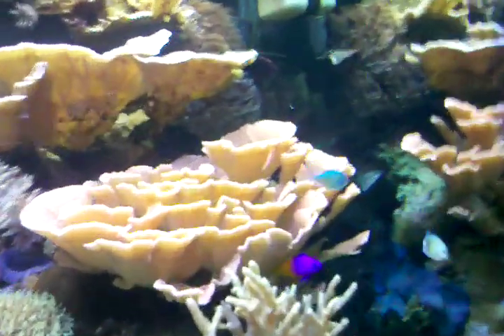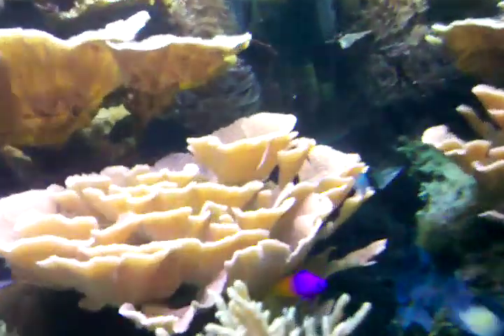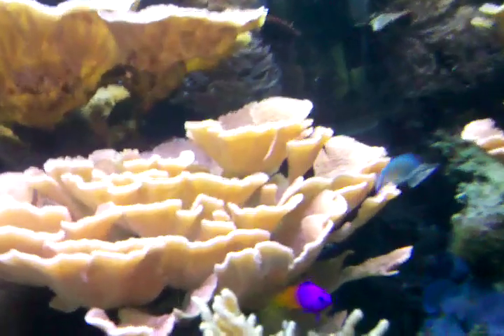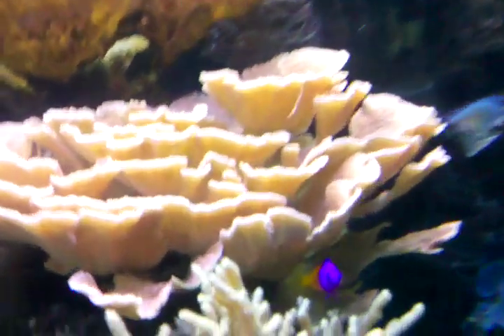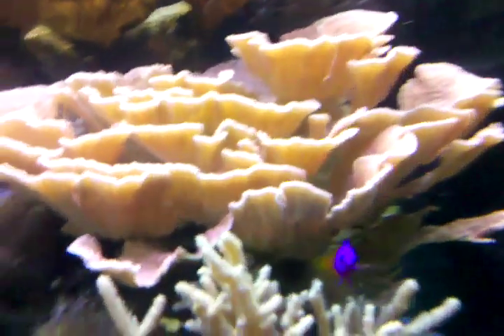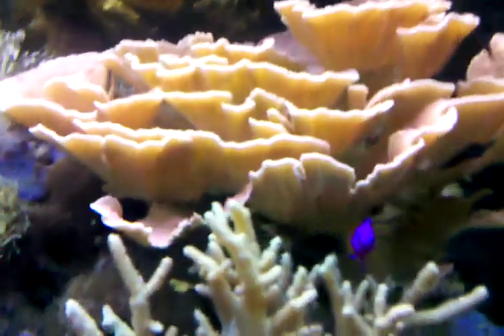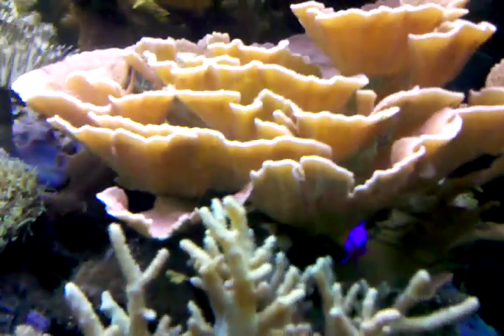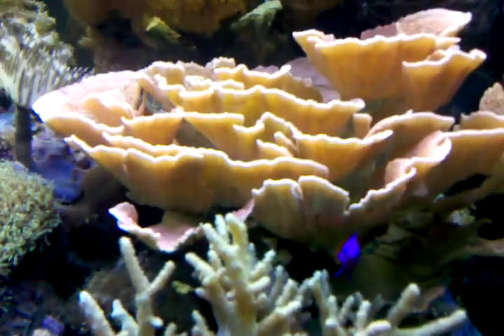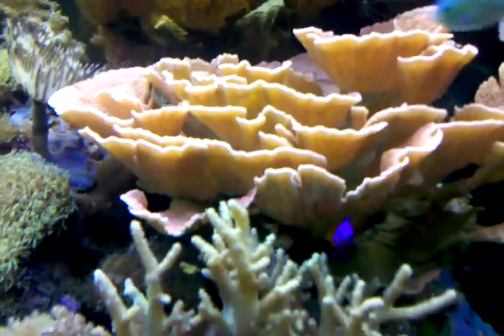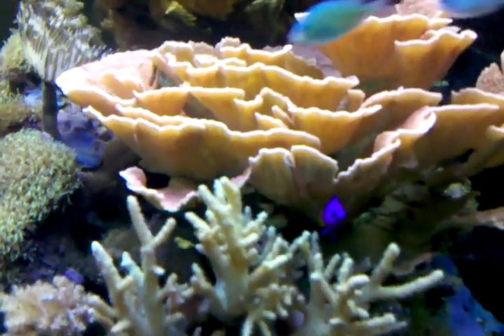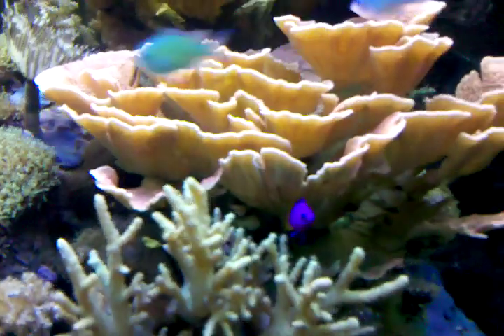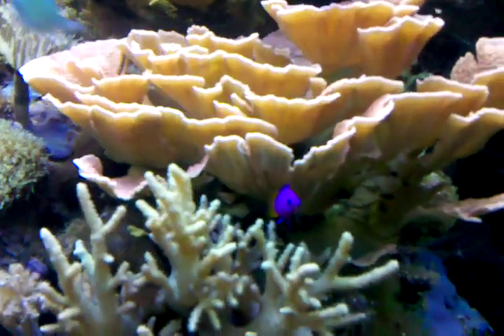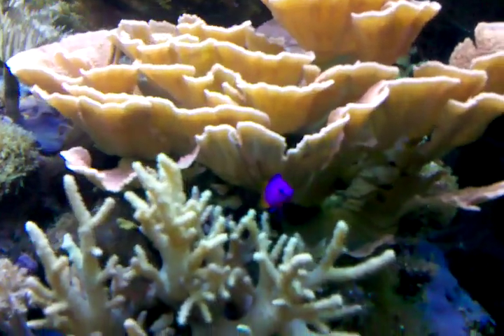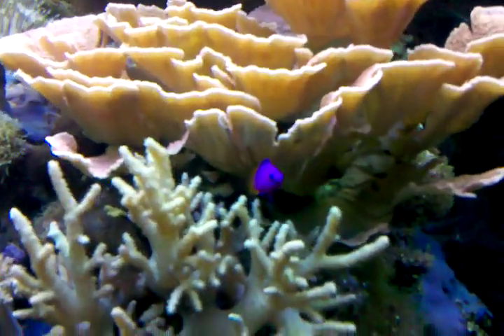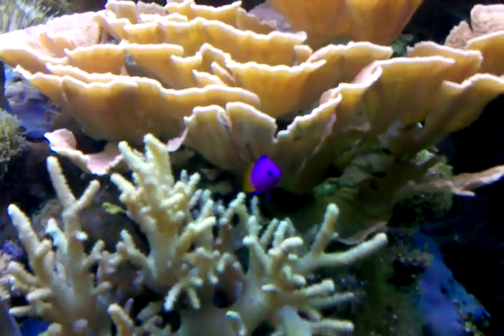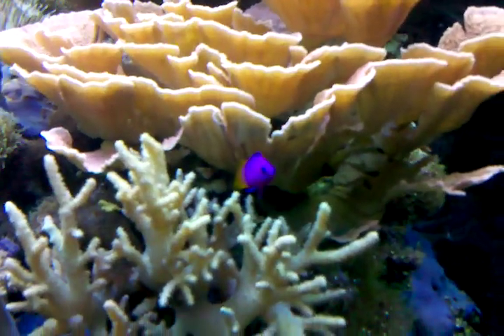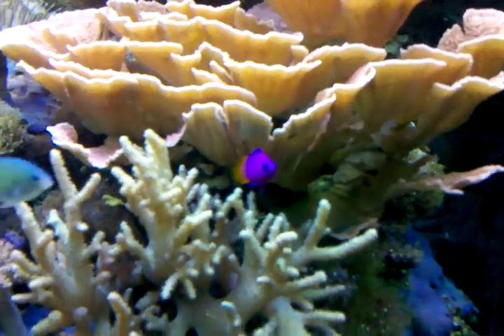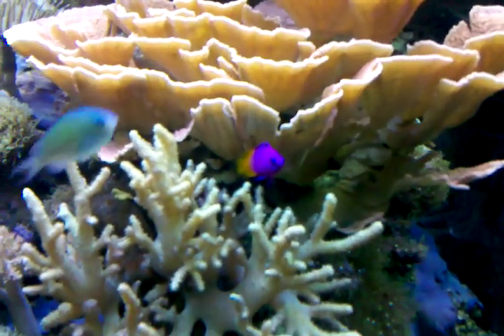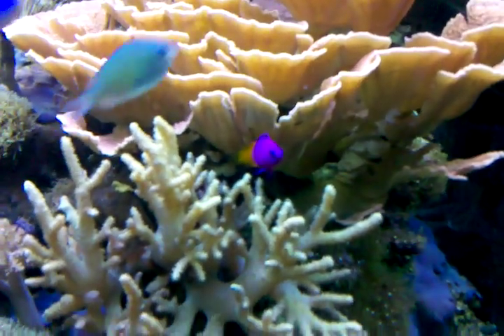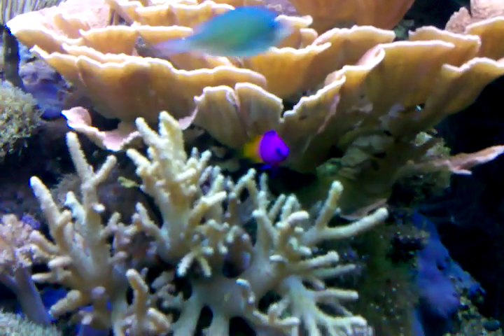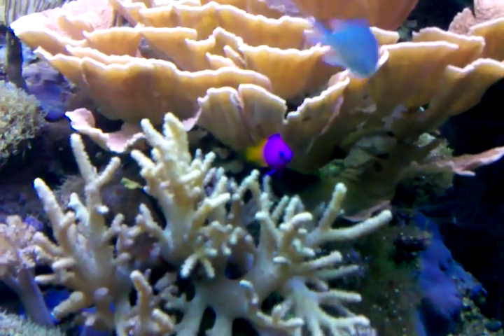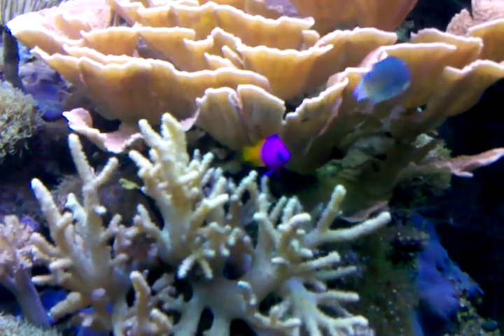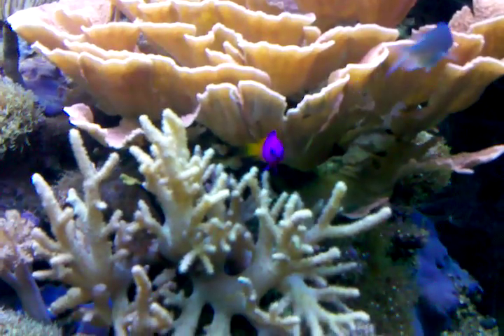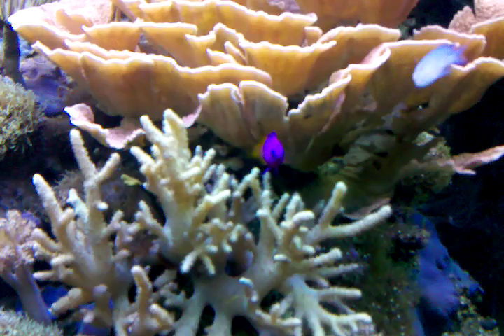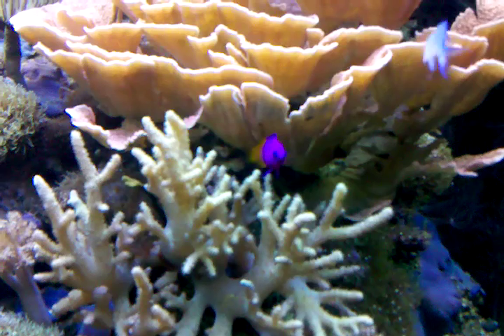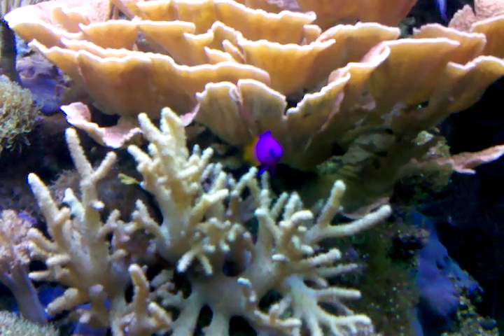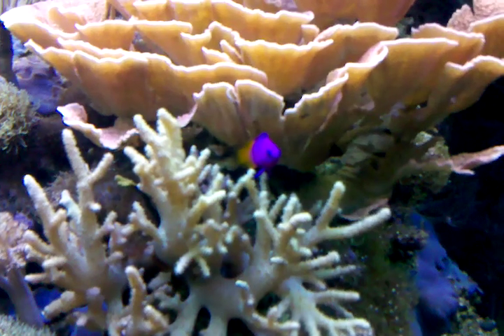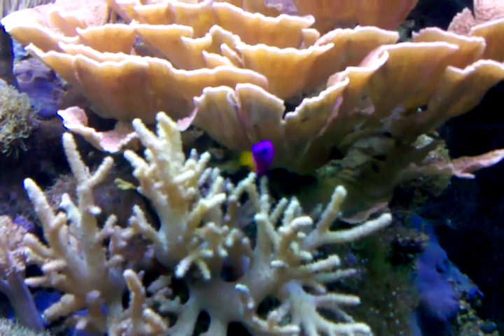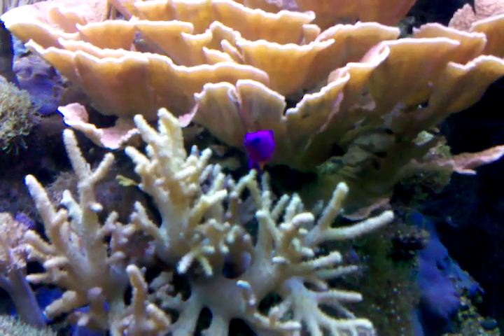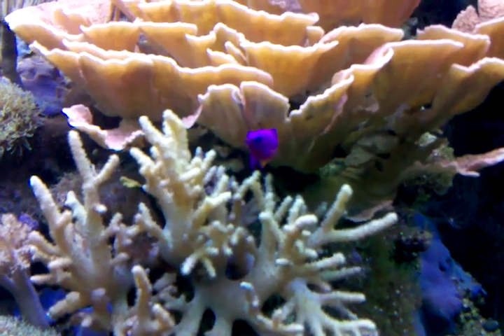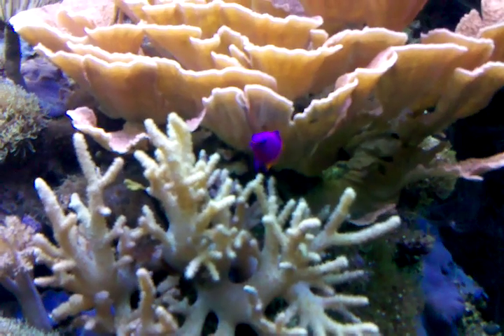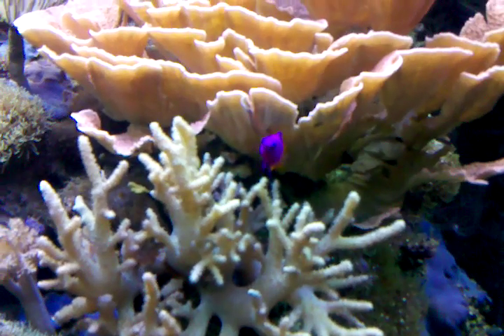This guy here — what kind of fish is the purple and yellow one? He's called a royal gramma. G-R-A-M-M-A.